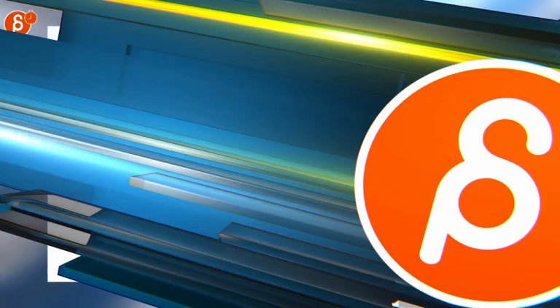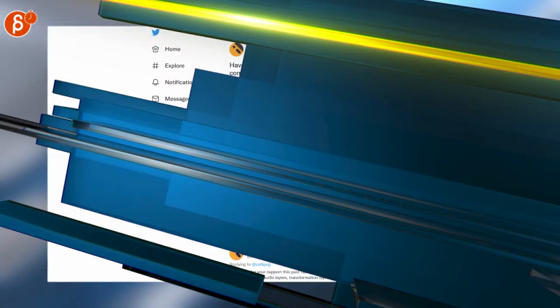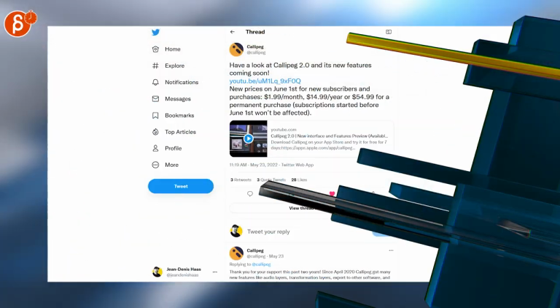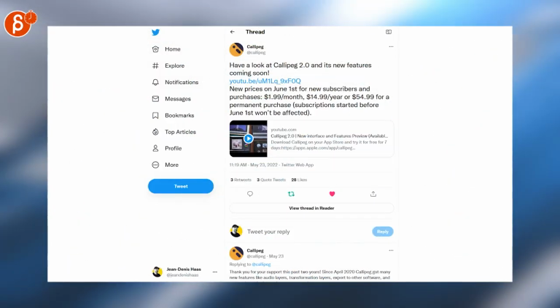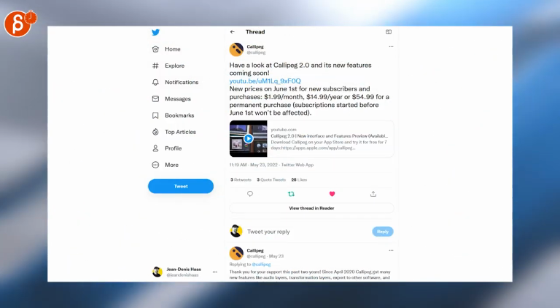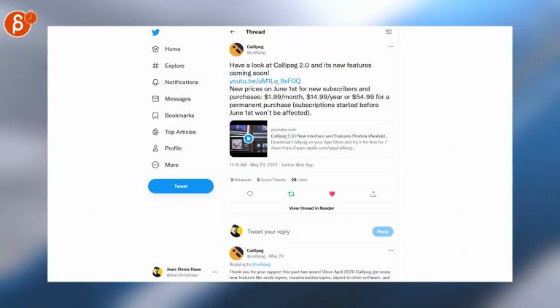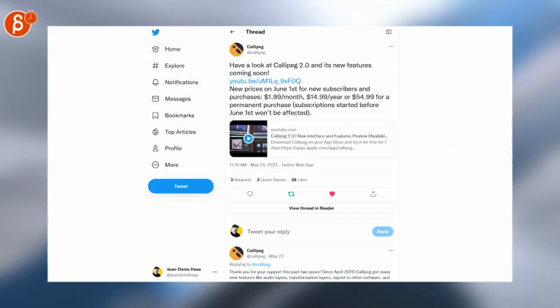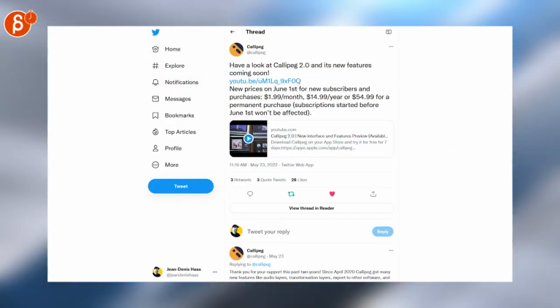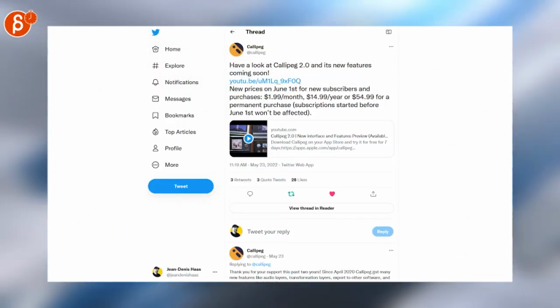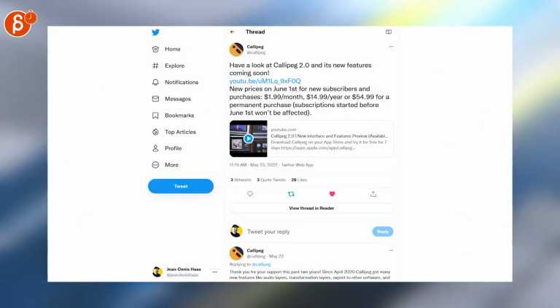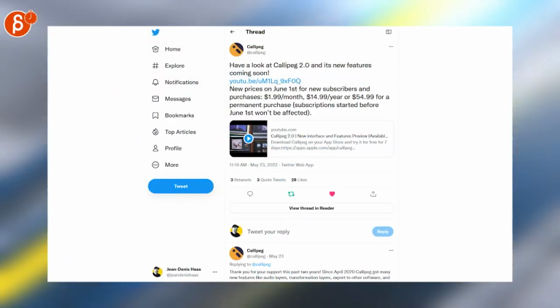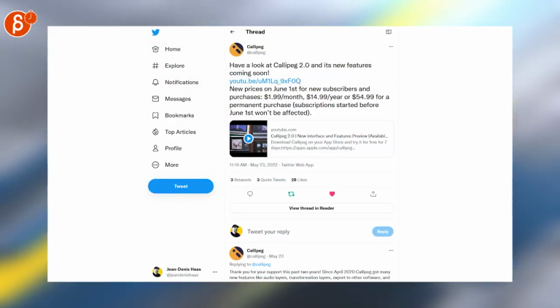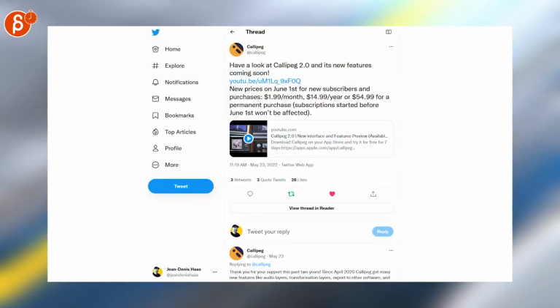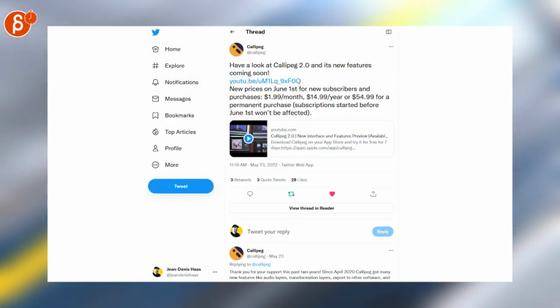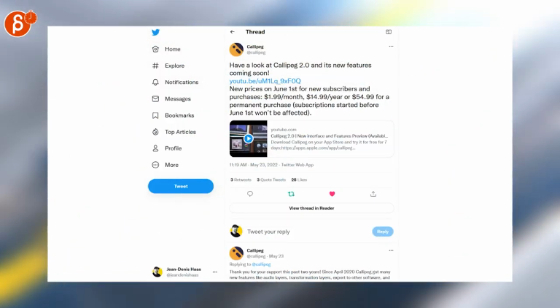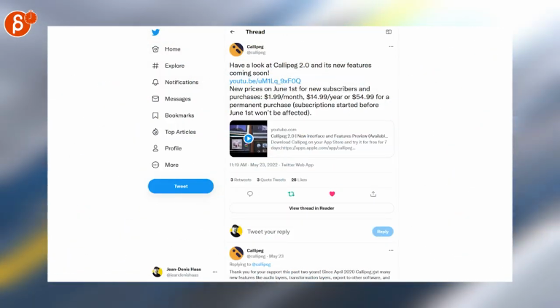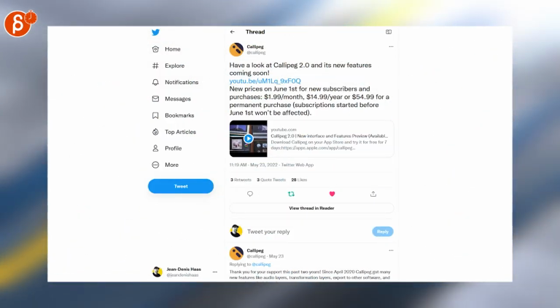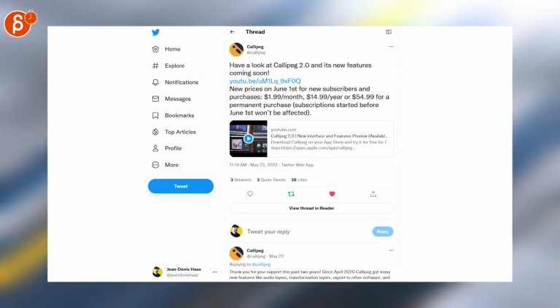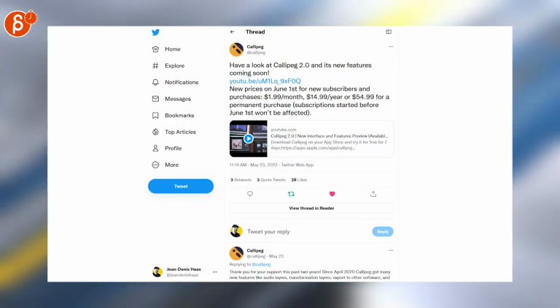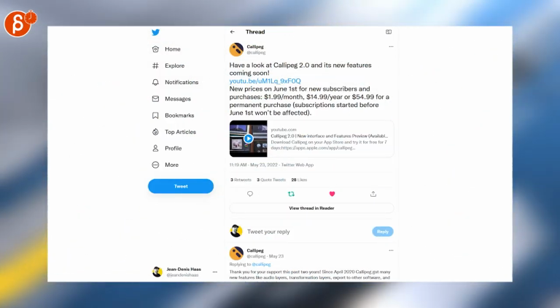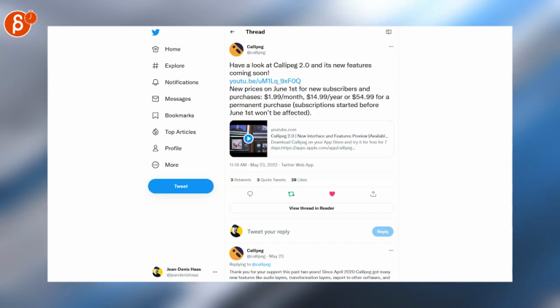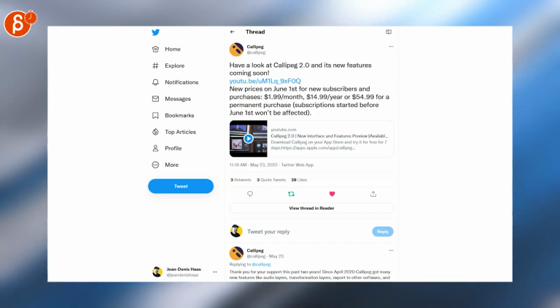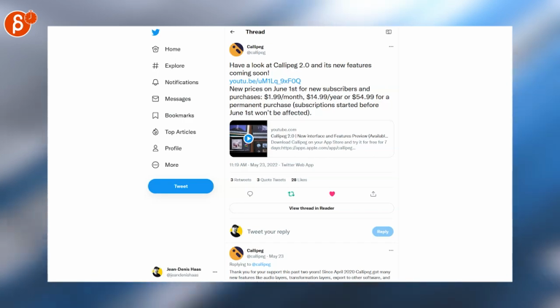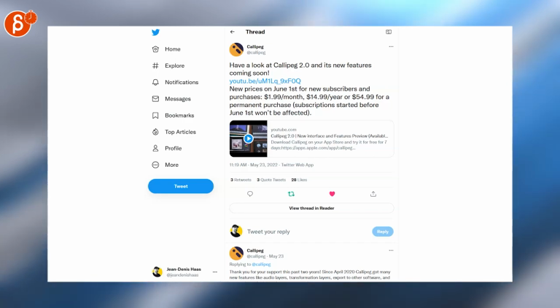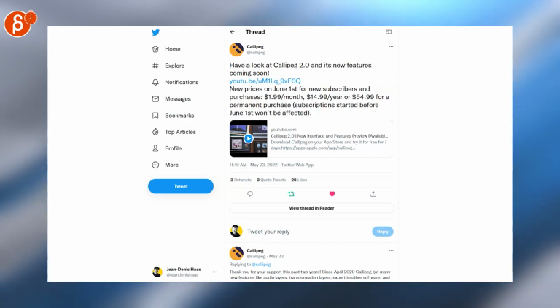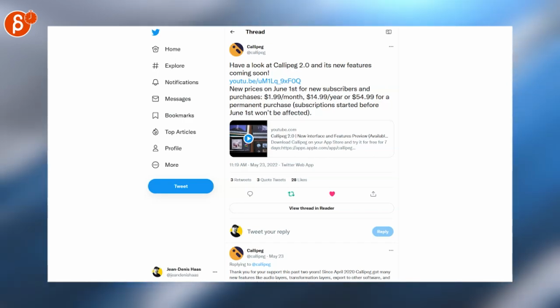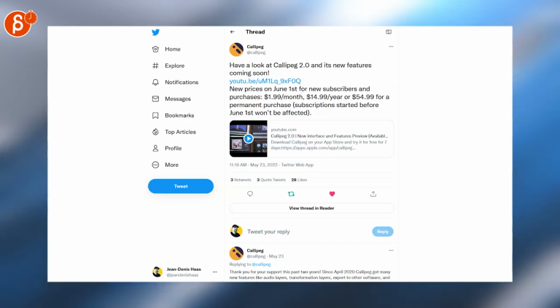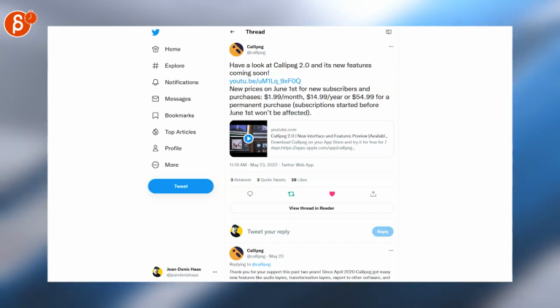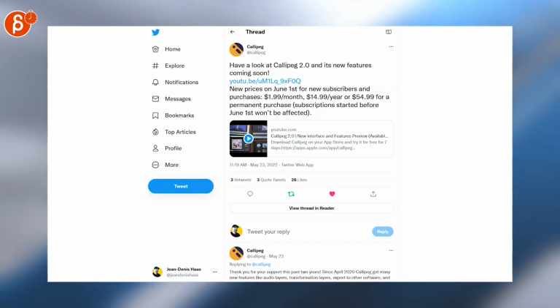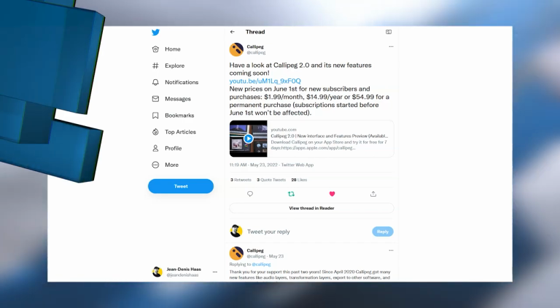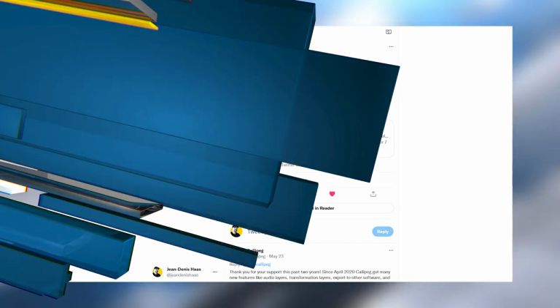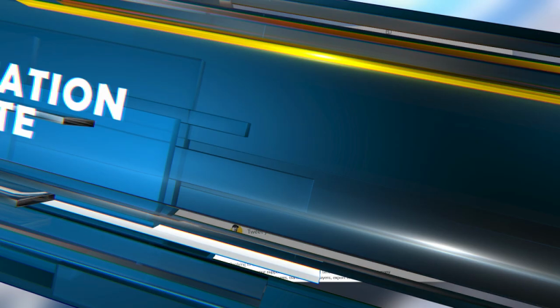Calipex is a 2D software and a 2.0 version is coming out. Check out the link for the YouTube clip going over all the new features.